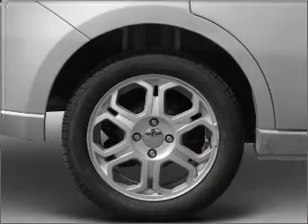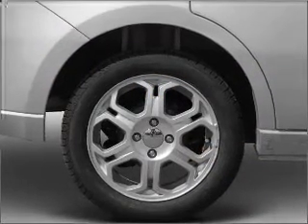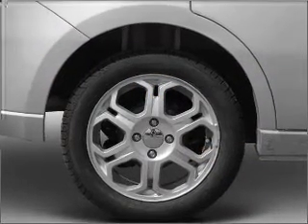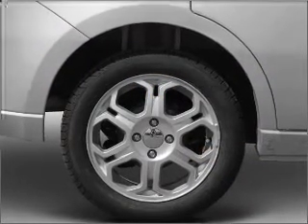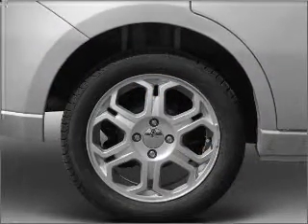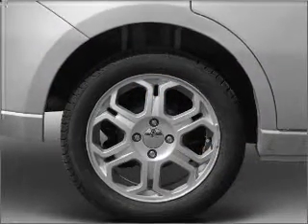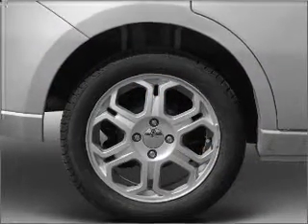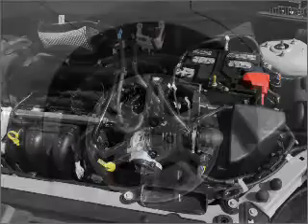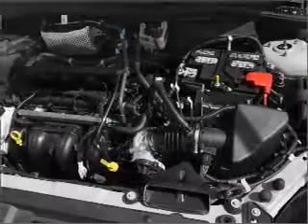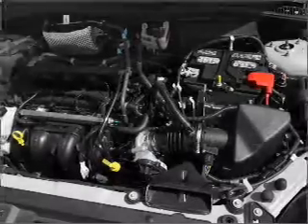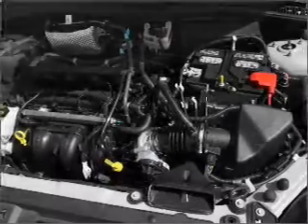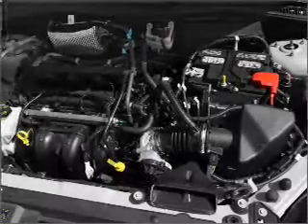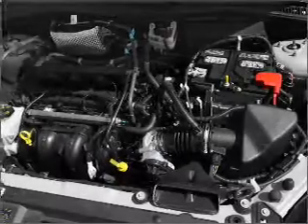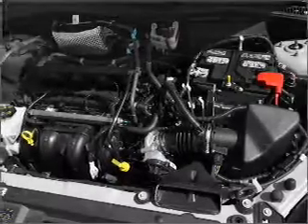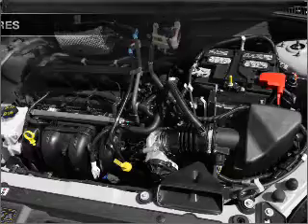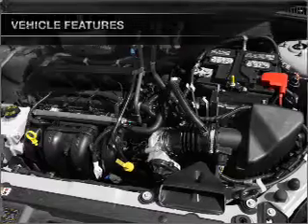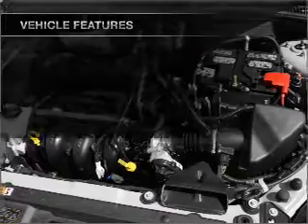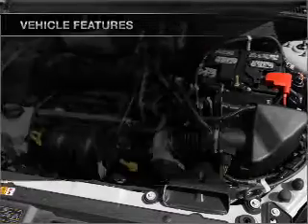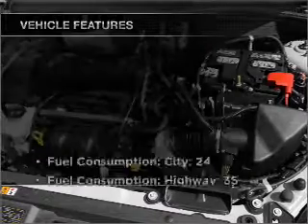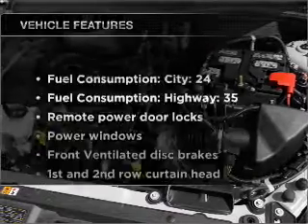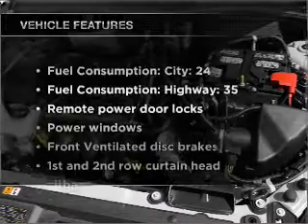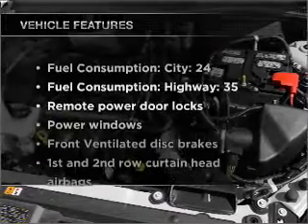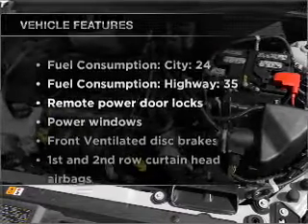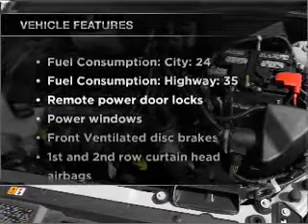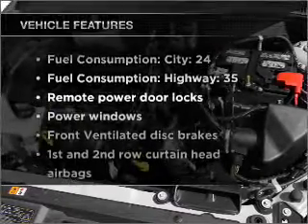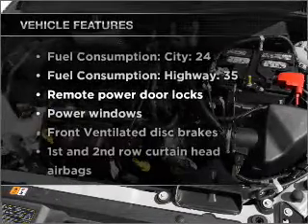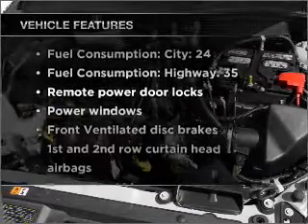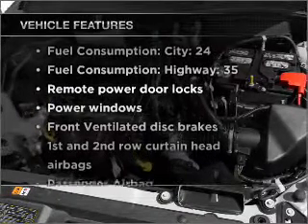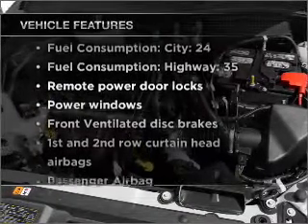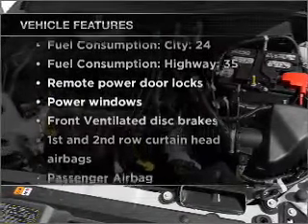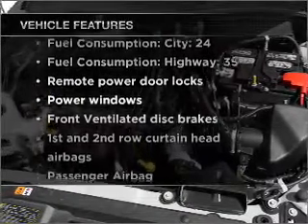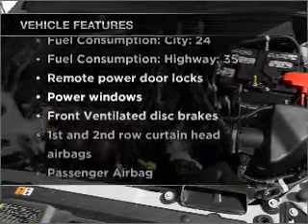Premium wheels lend a distinctive appearance. Plus, enjoy these notable features that are included in this vehicle.